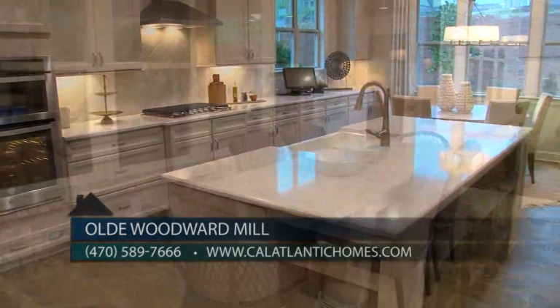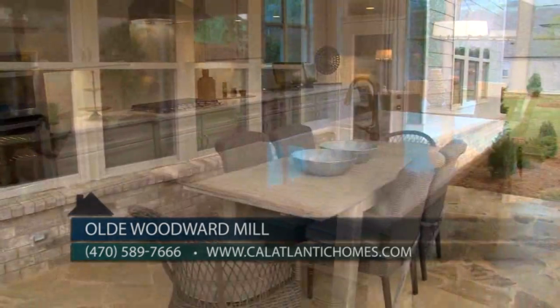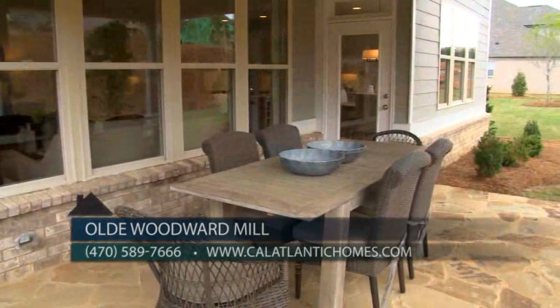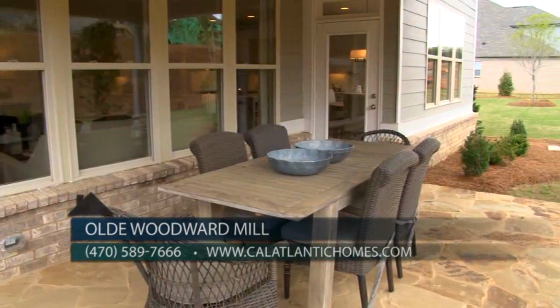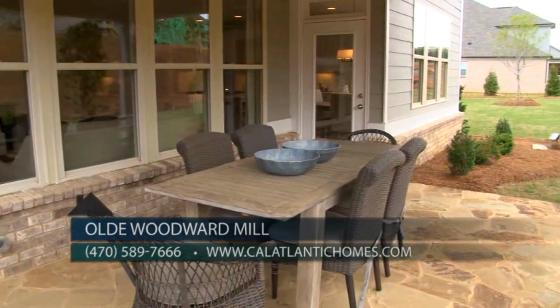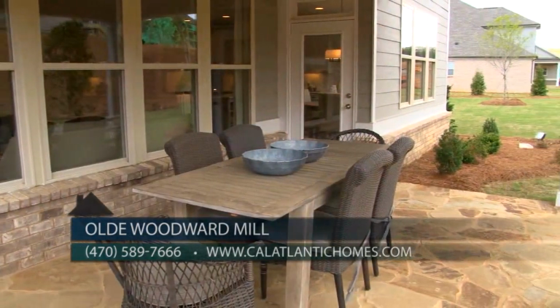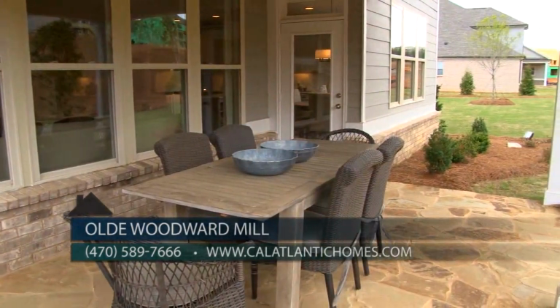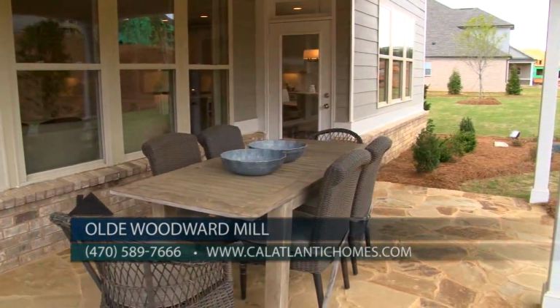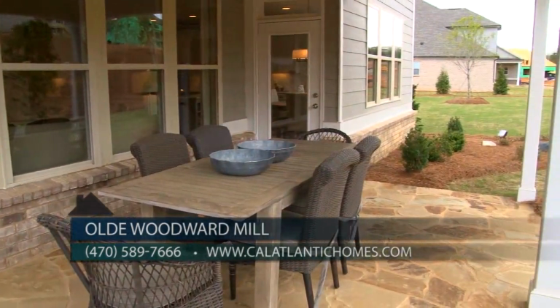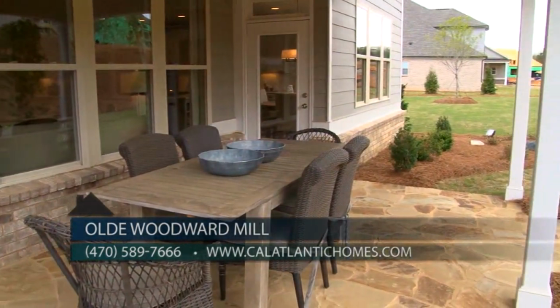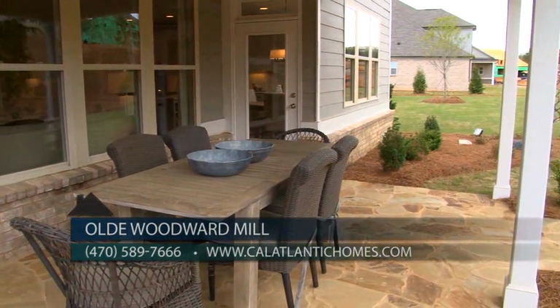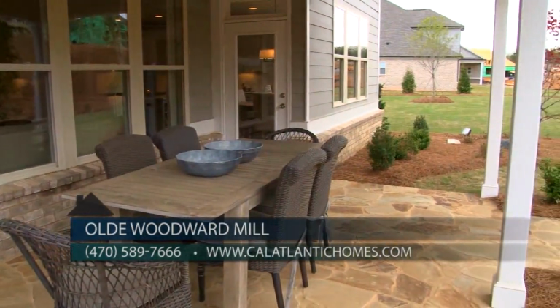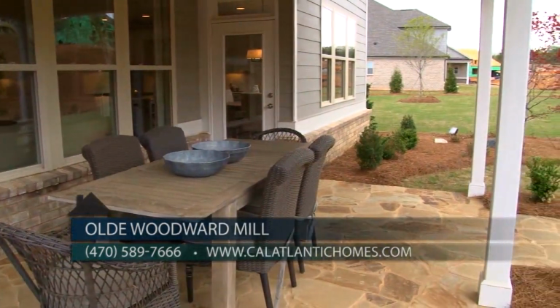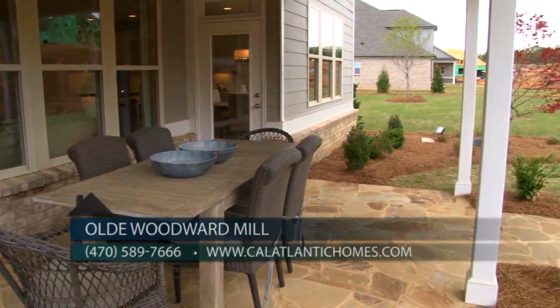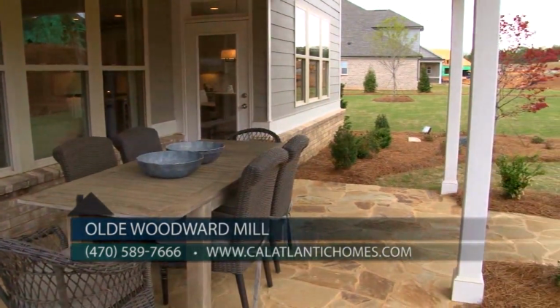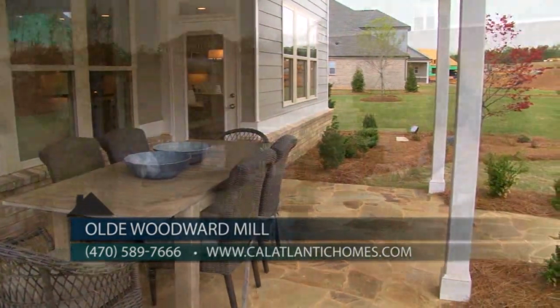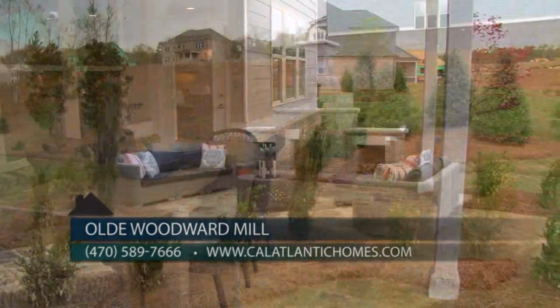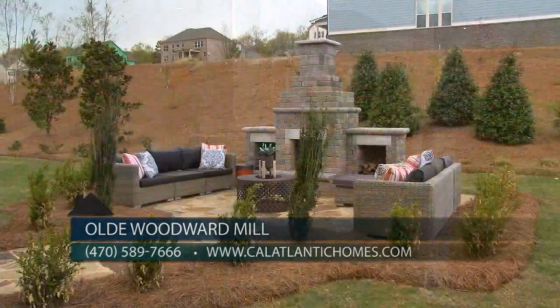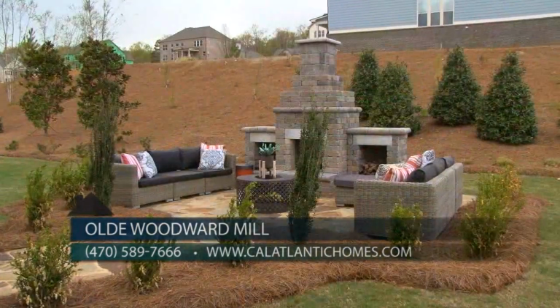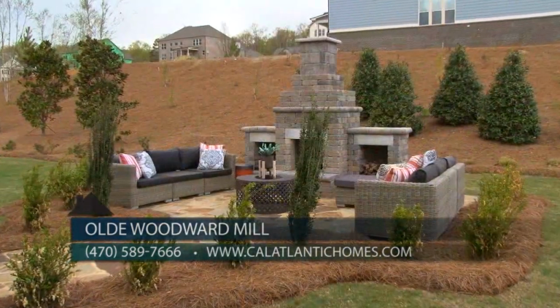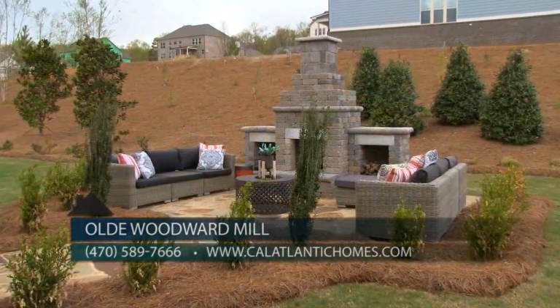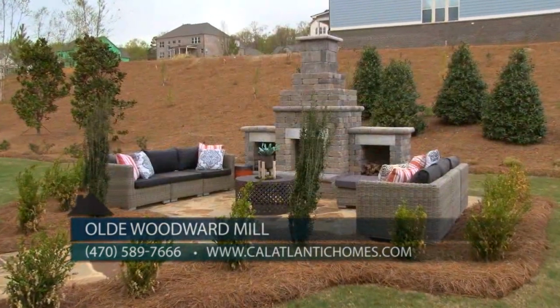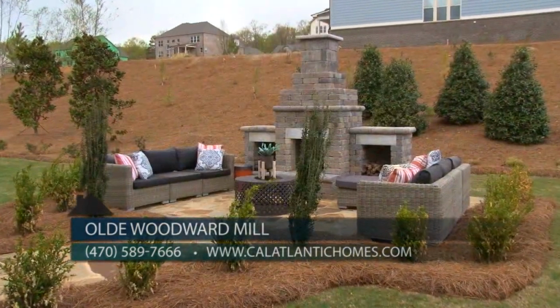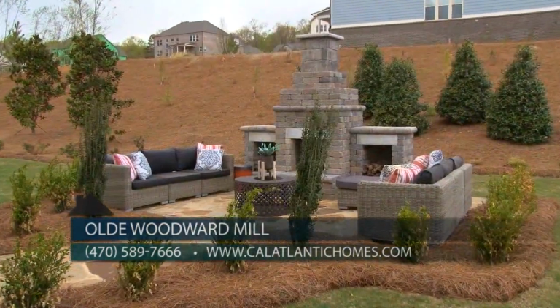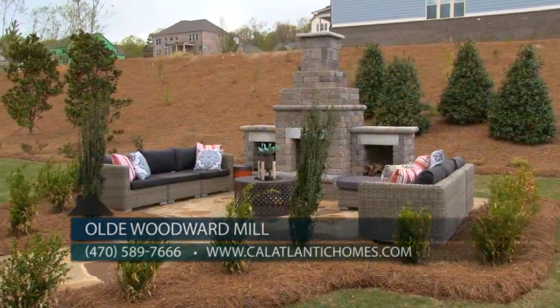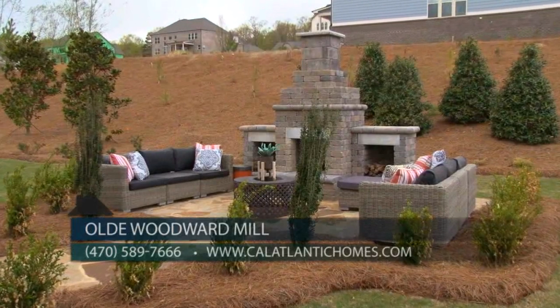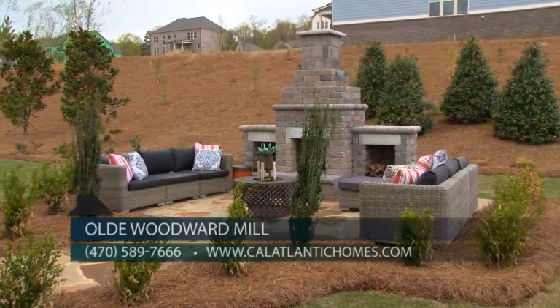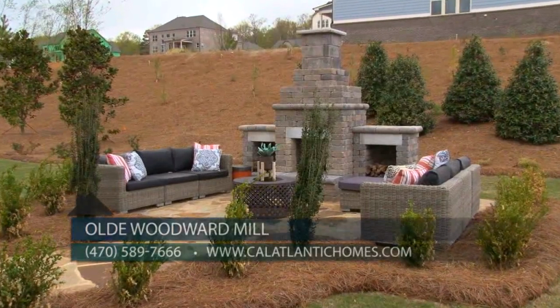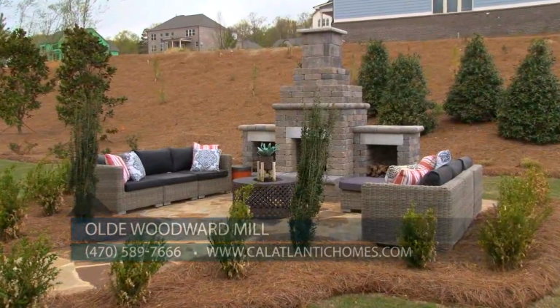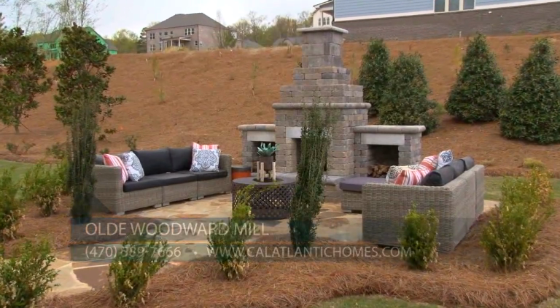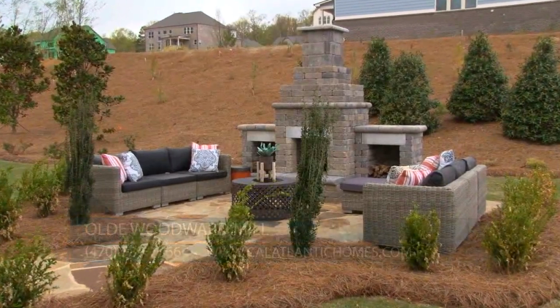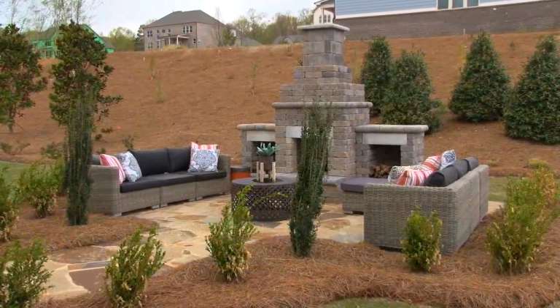The covered porch overlooks a spacious backyard with a stone fireplace where you can enjoy the outdoors on a cool evening.